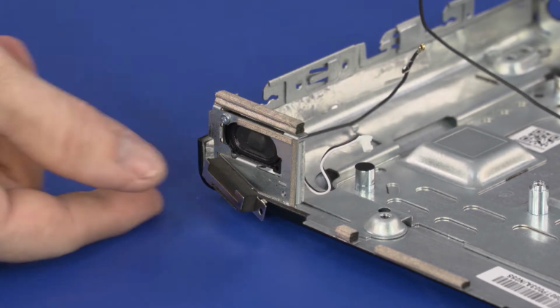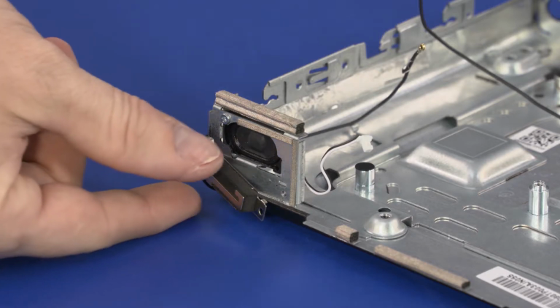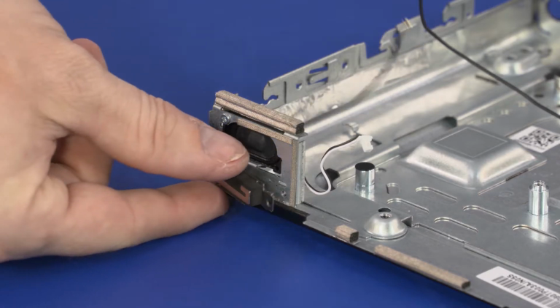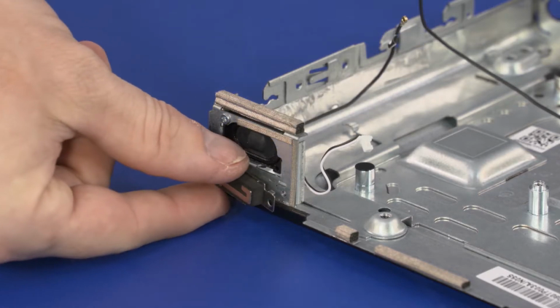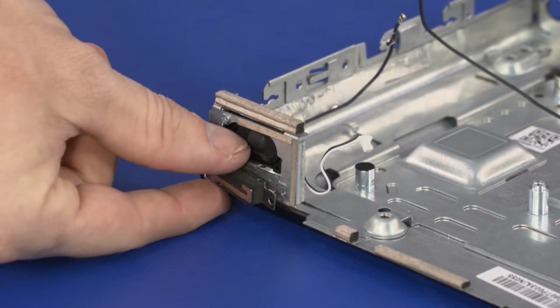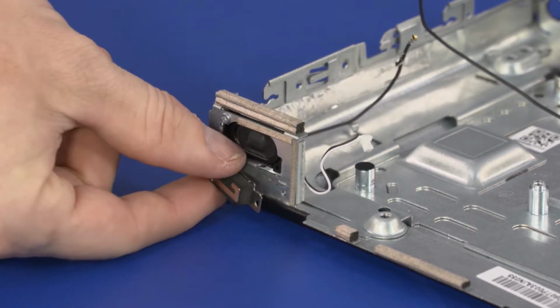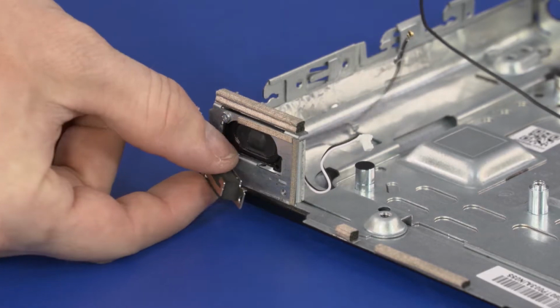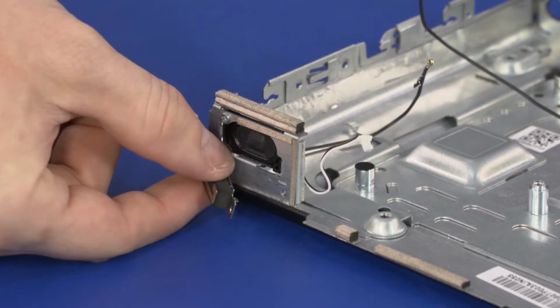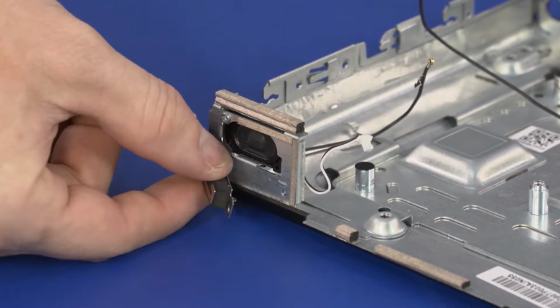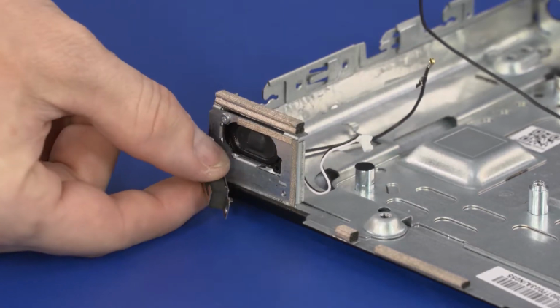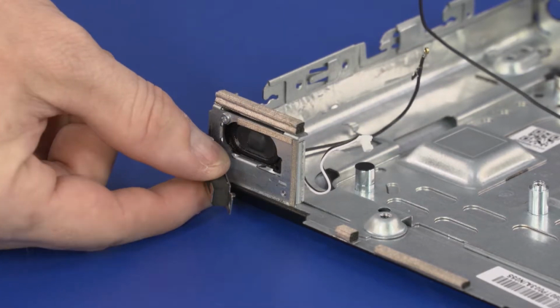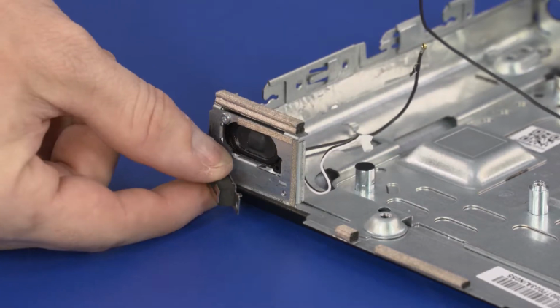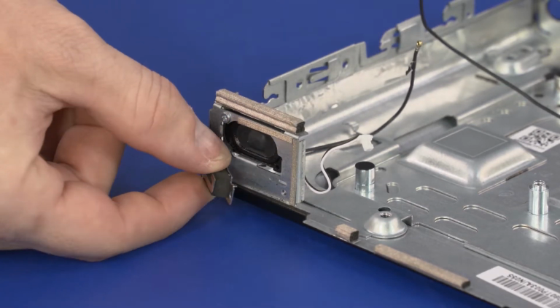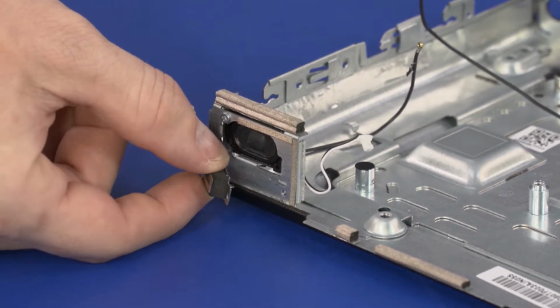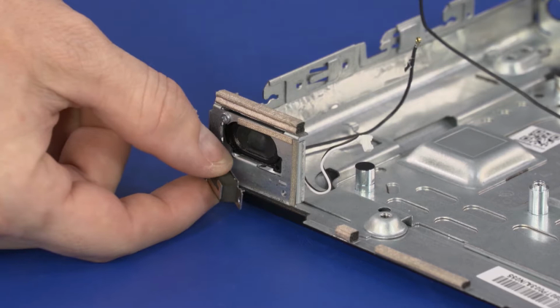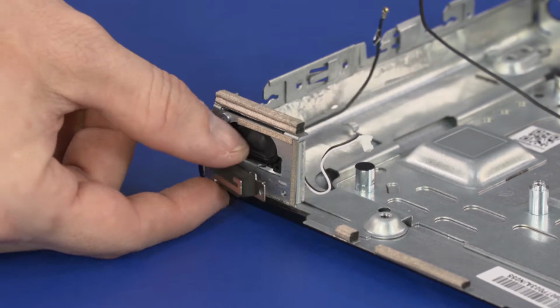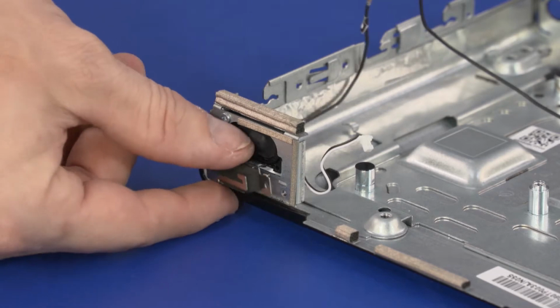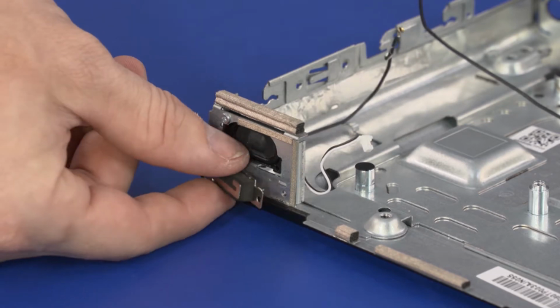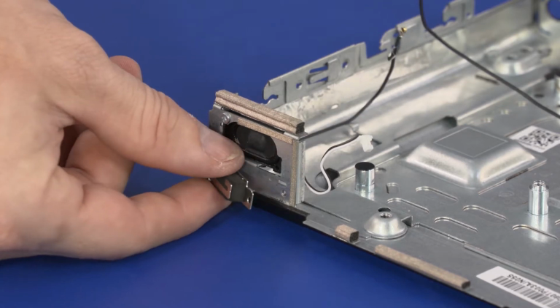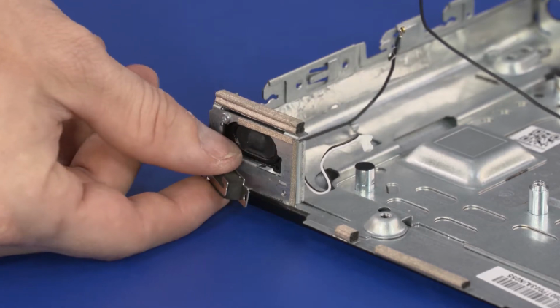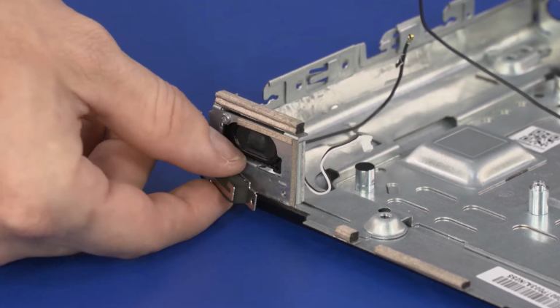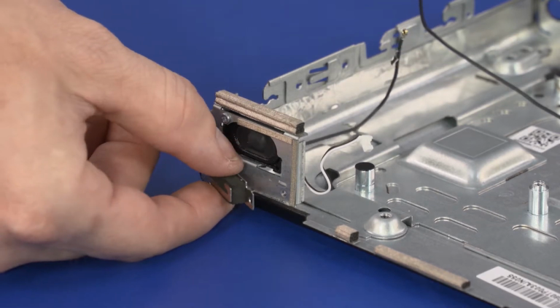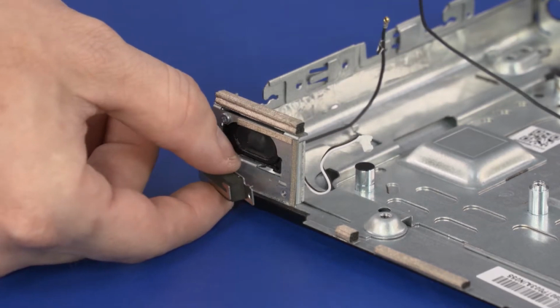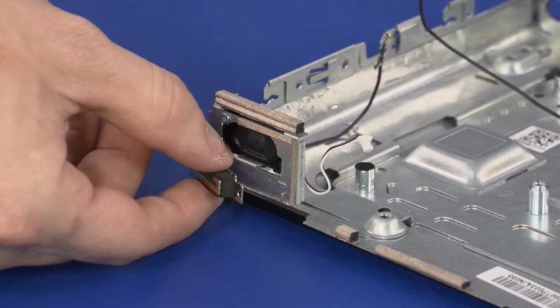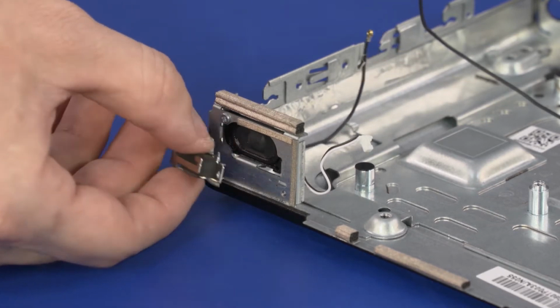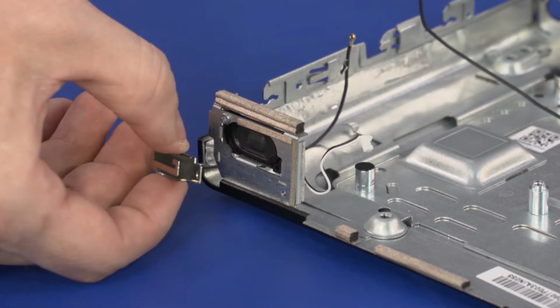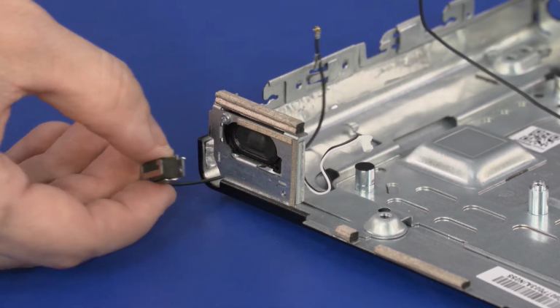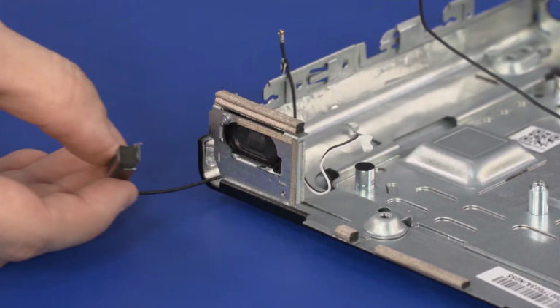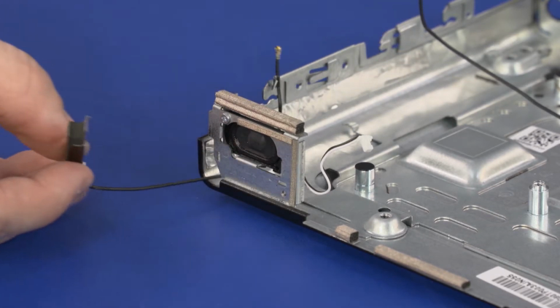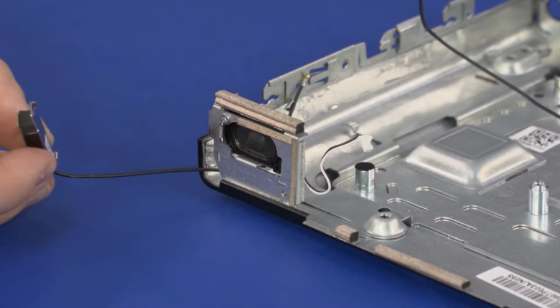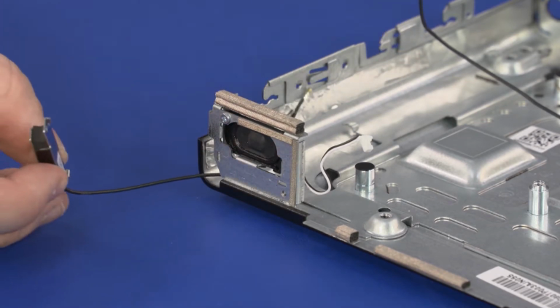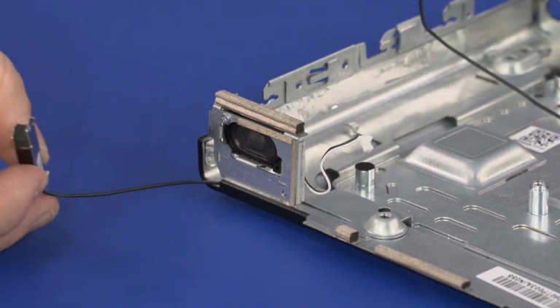Remove the retention tabs on the number one wireless antenna transceiver from the chassis and guide the wireless antenna cable through the cutout.